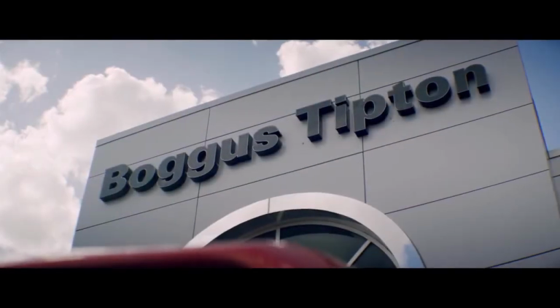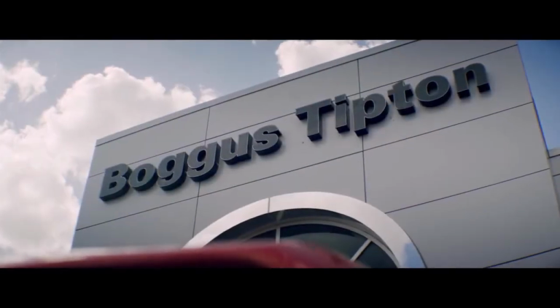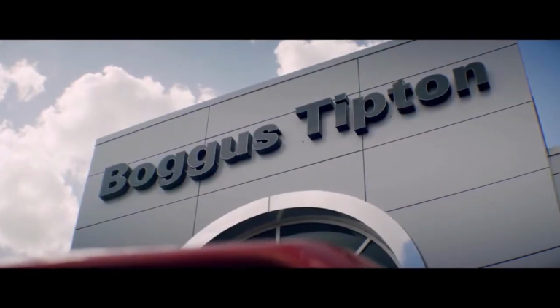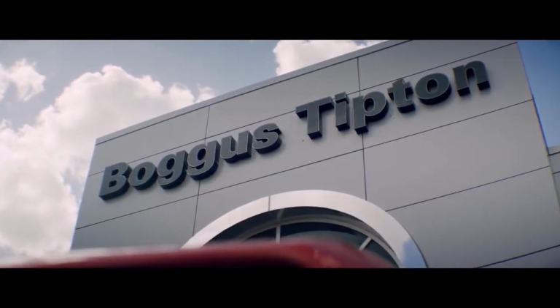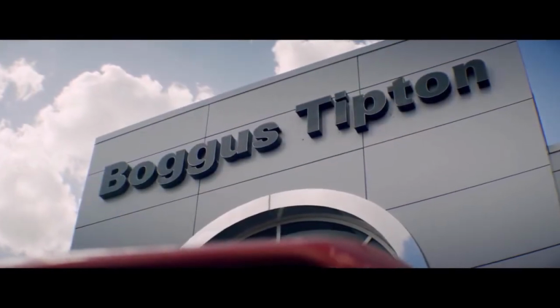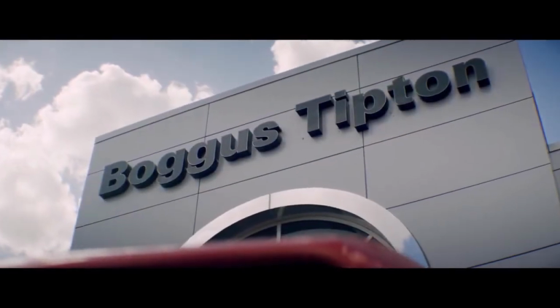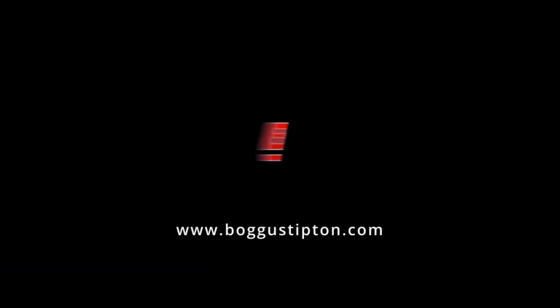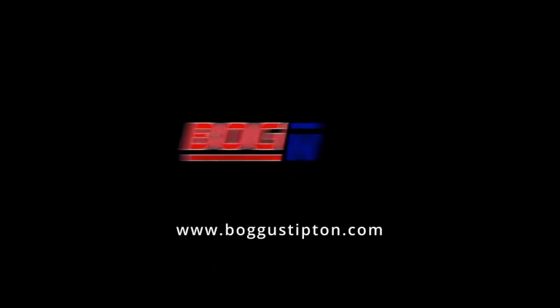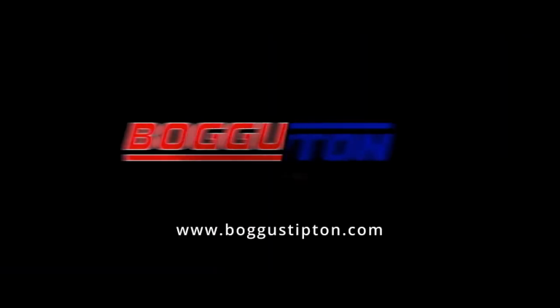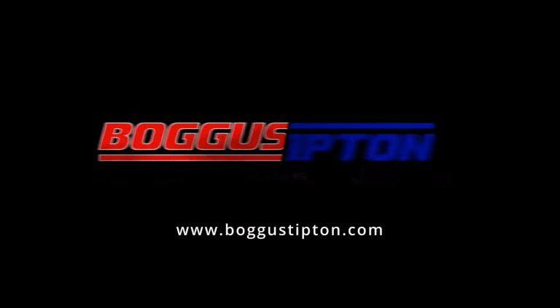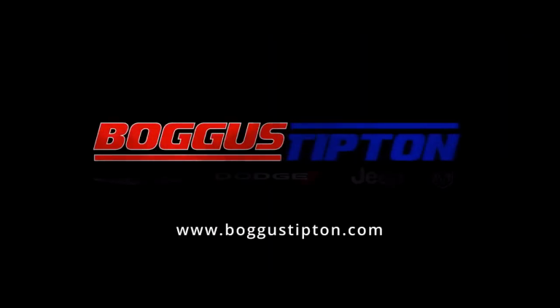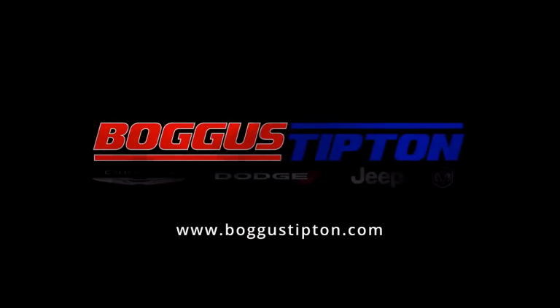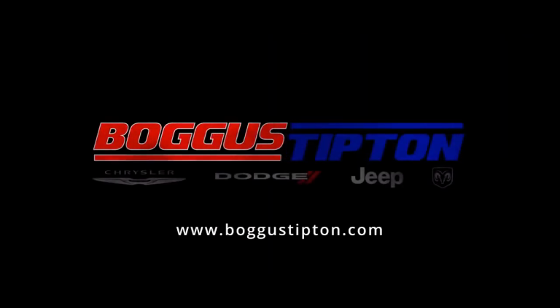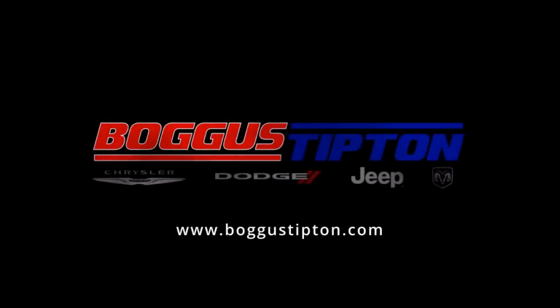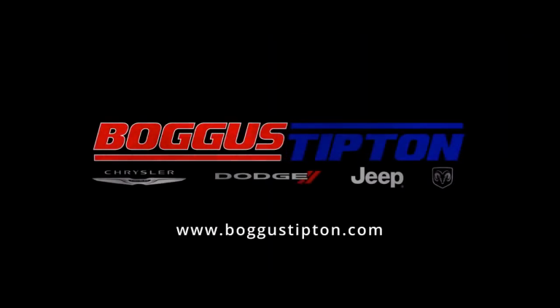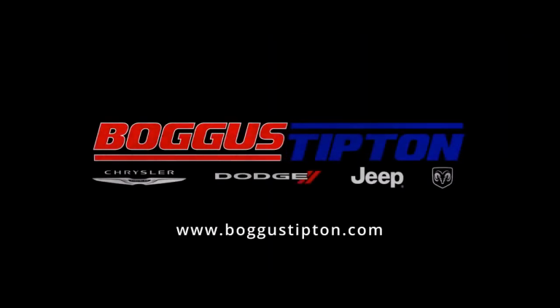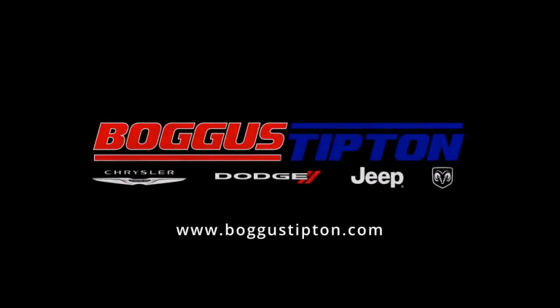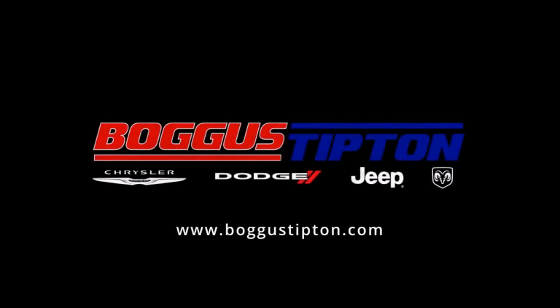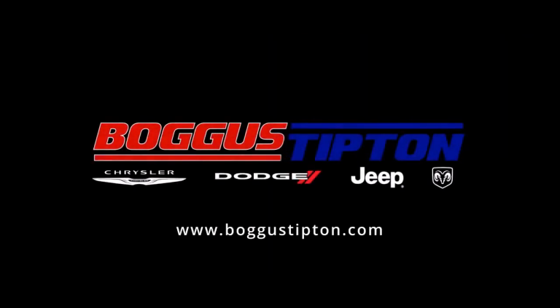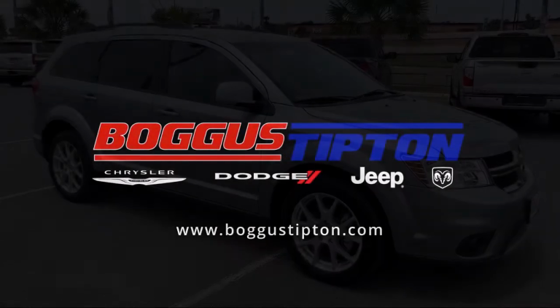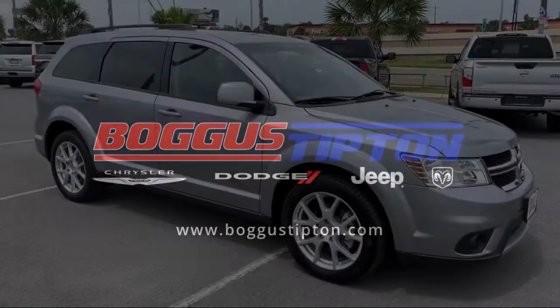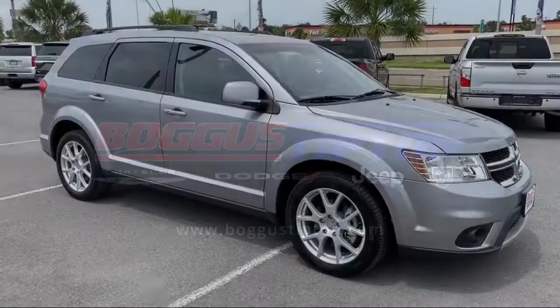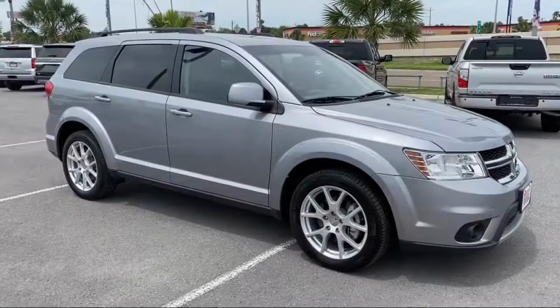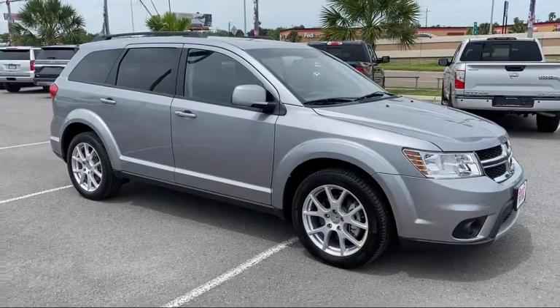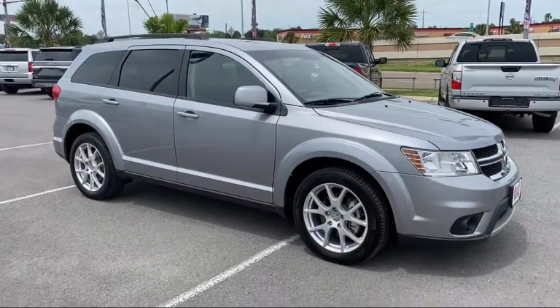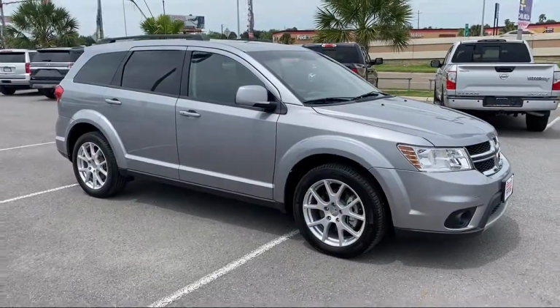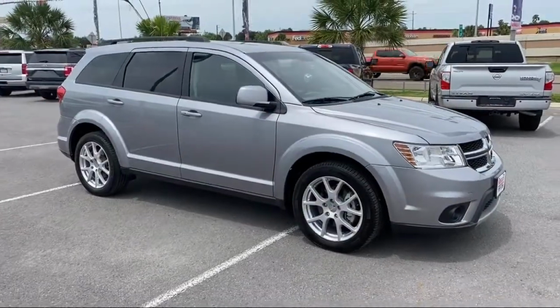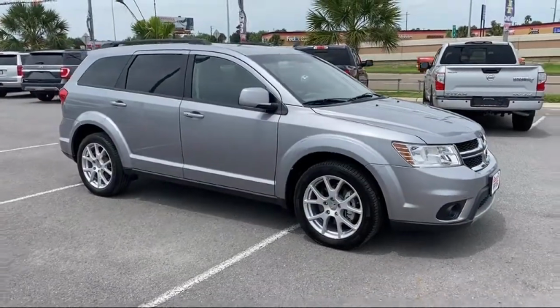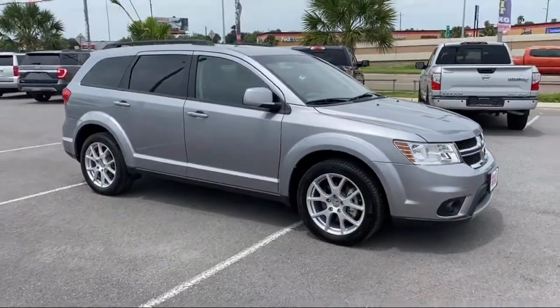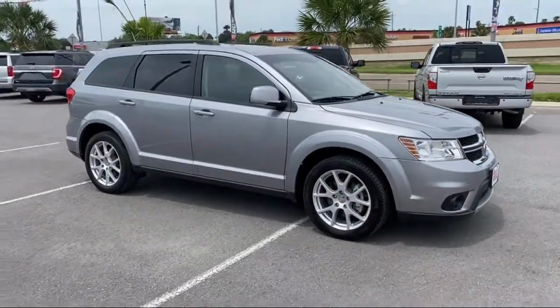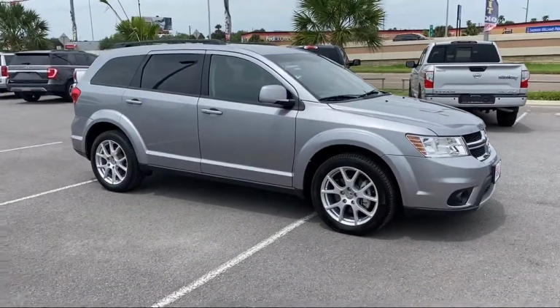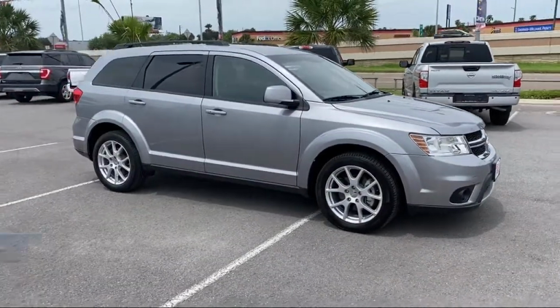Welcome to Boggus Tipton Chrysler Dodge Jeep Ram, and here's a look at another one of our great vehicles from our inventory.